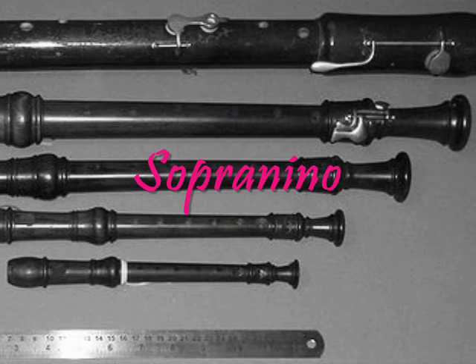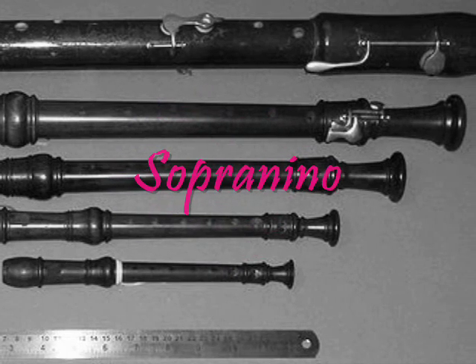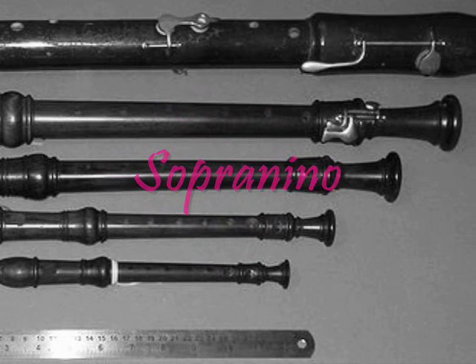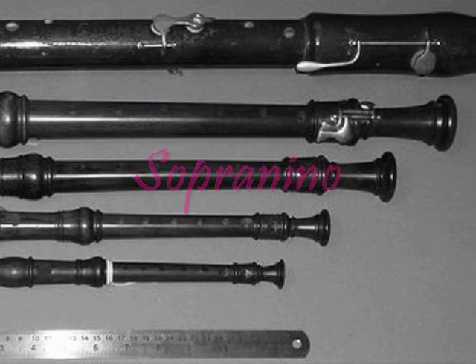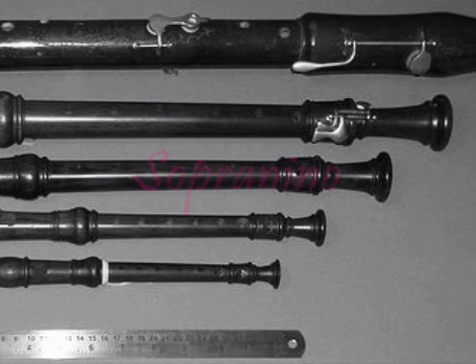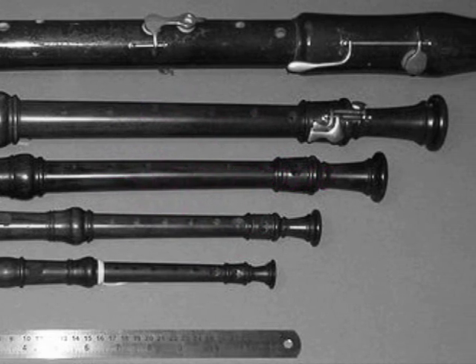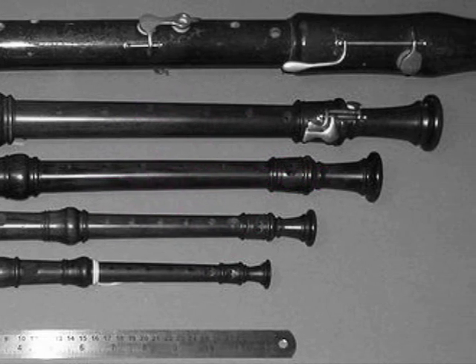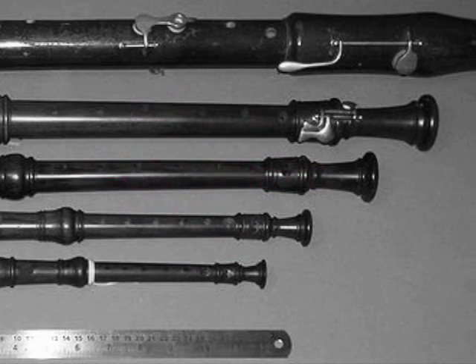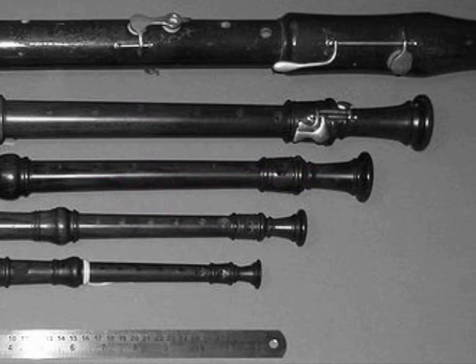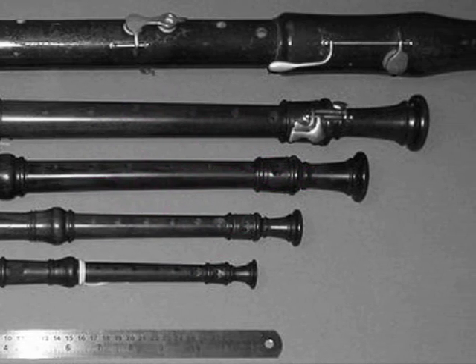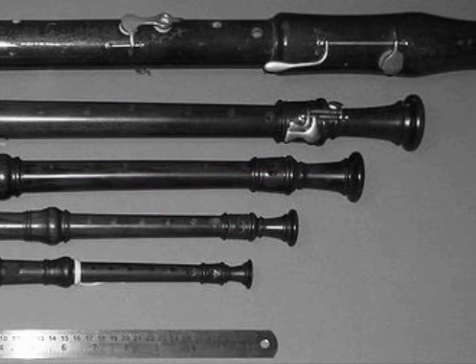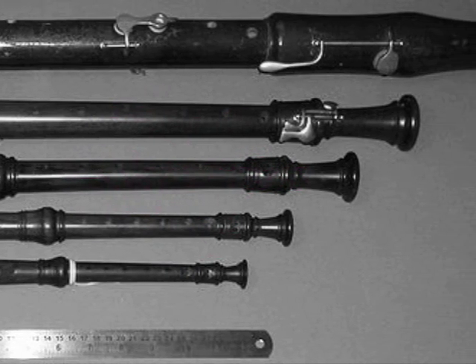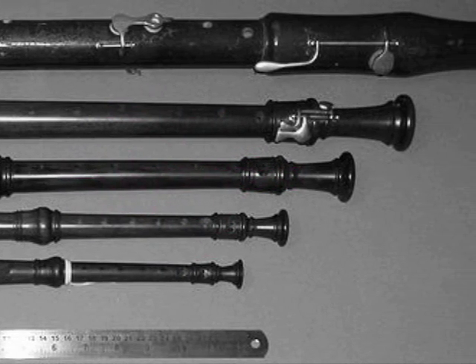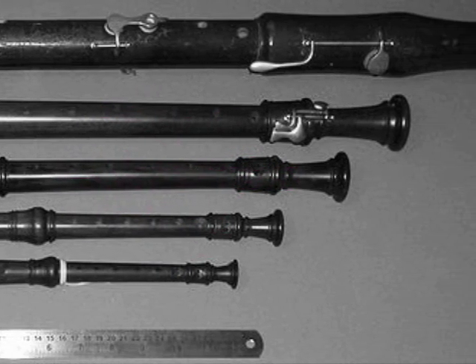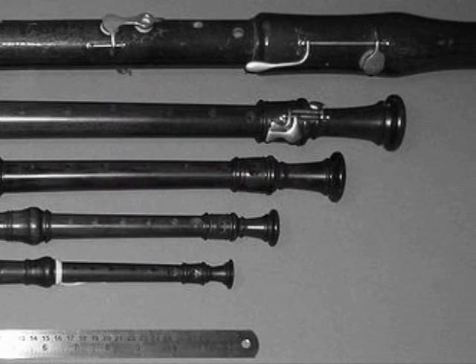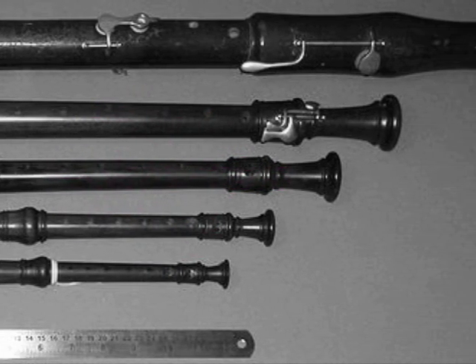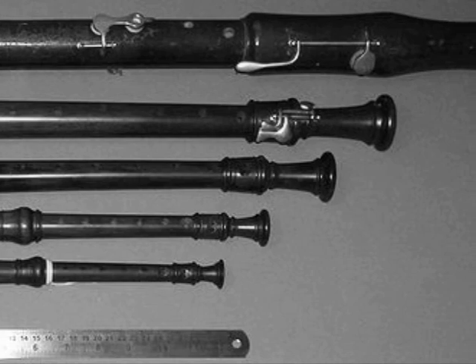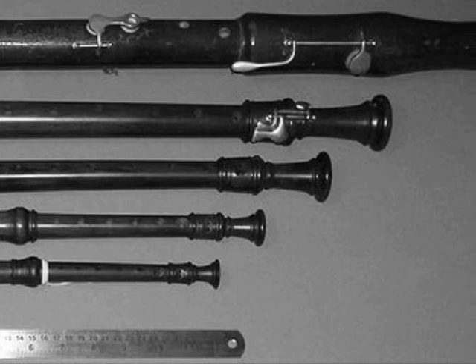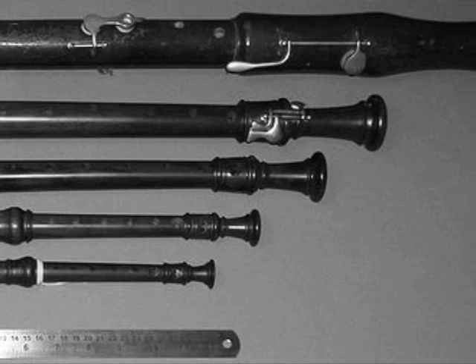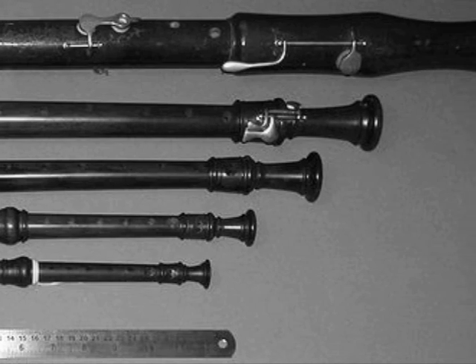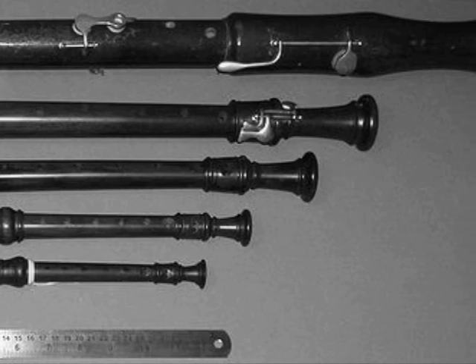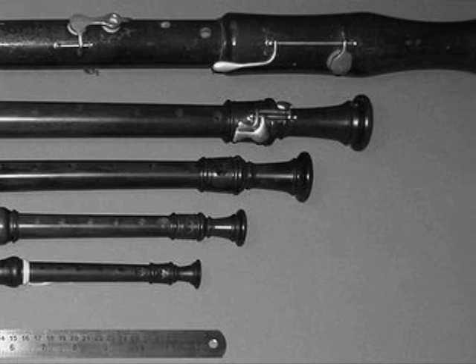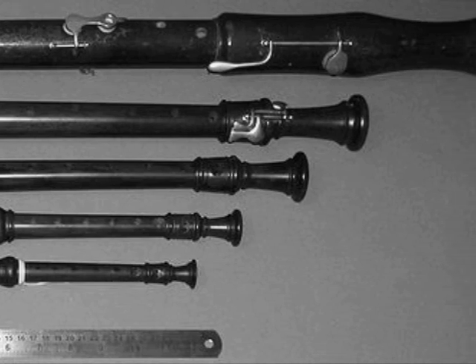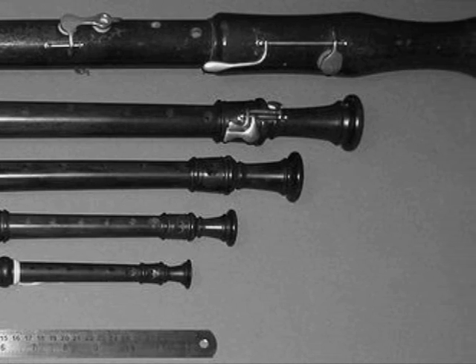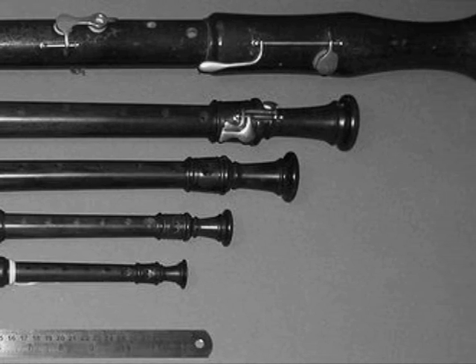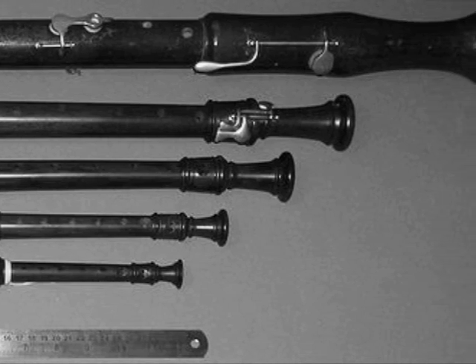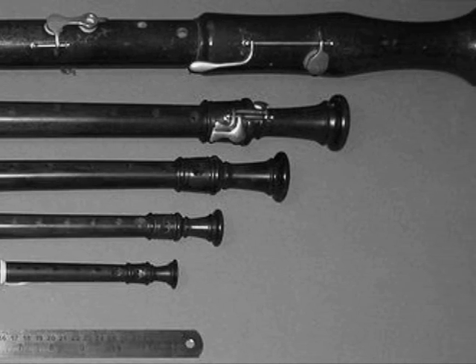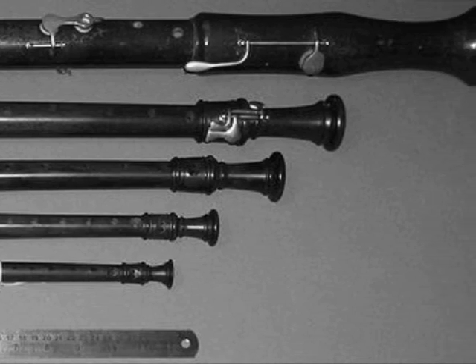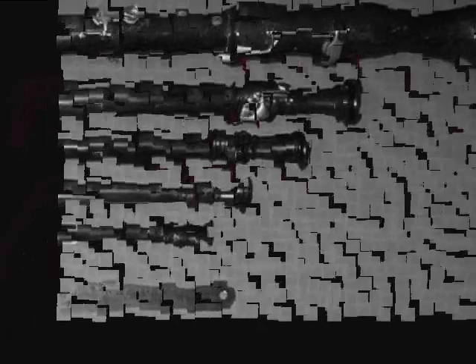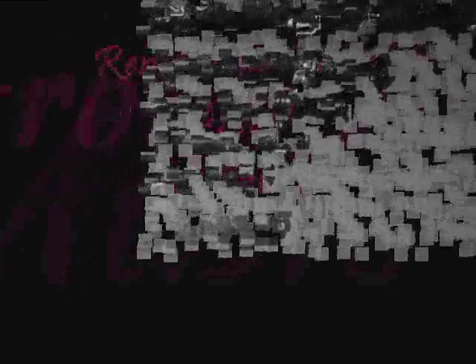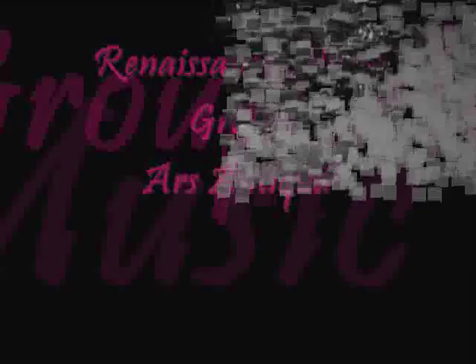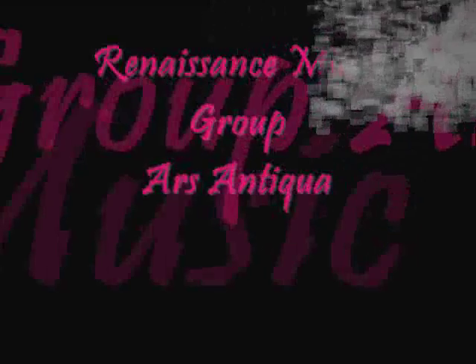There are even some smaller and larger recorders than these that are presented by the Renaissance music group Ars Antigua.